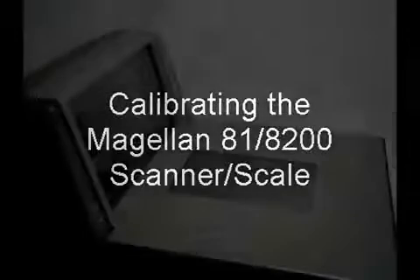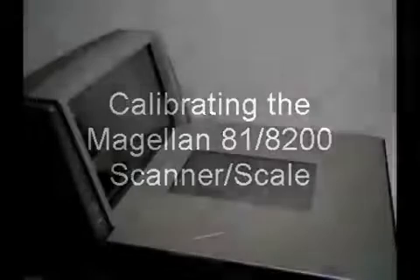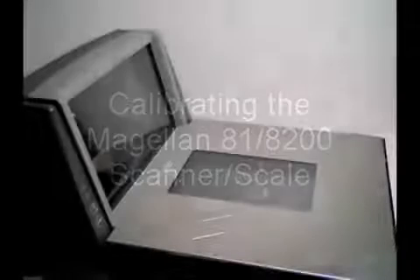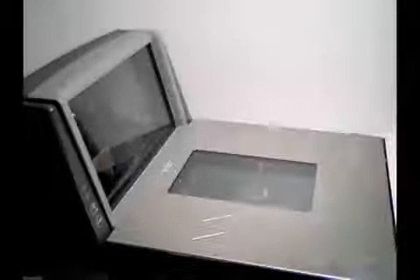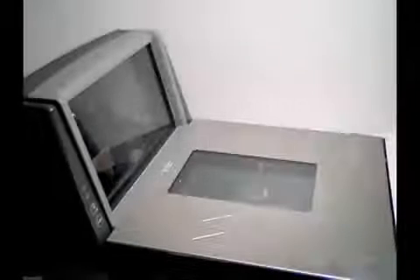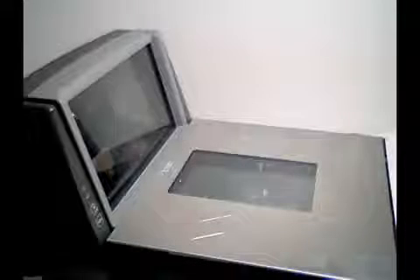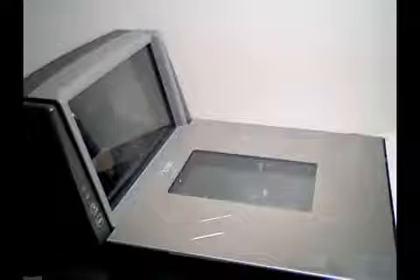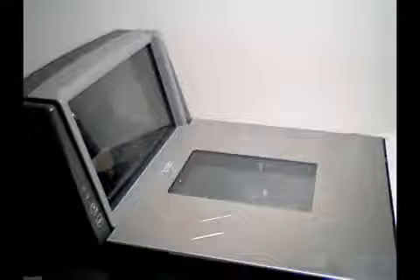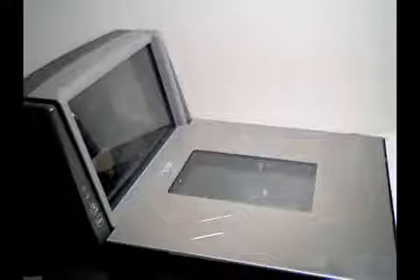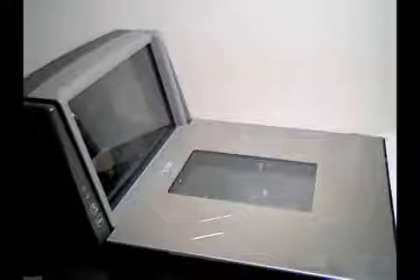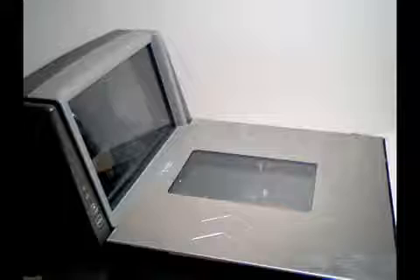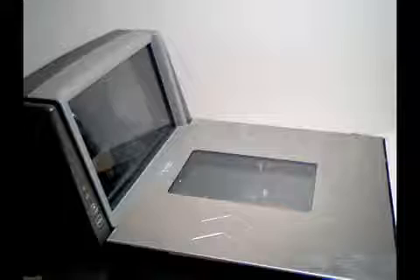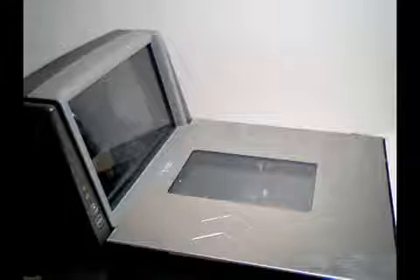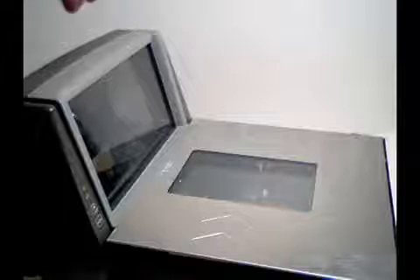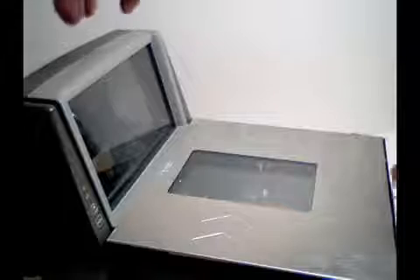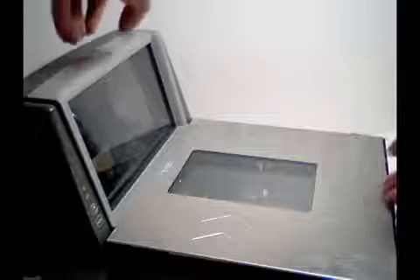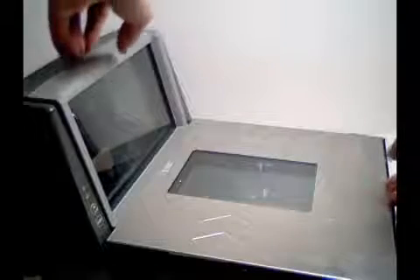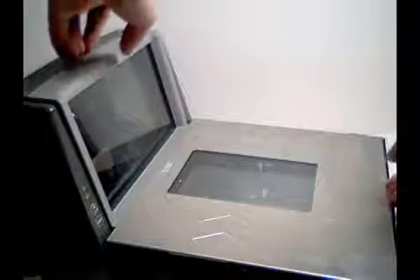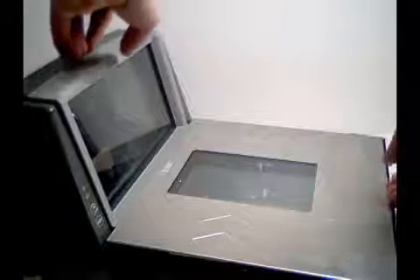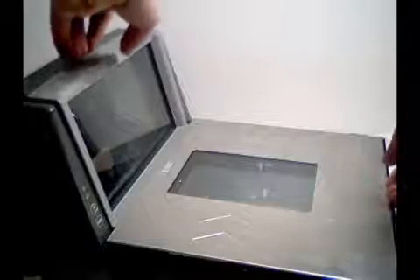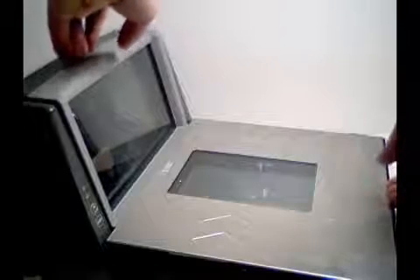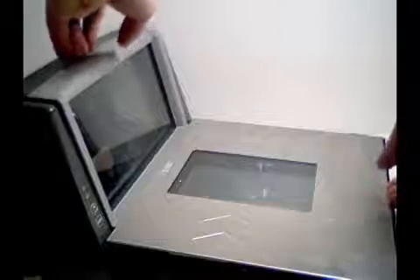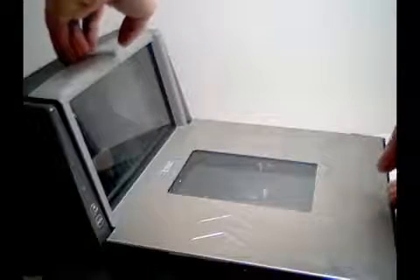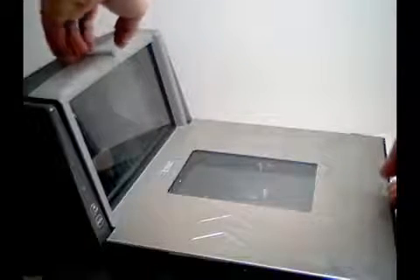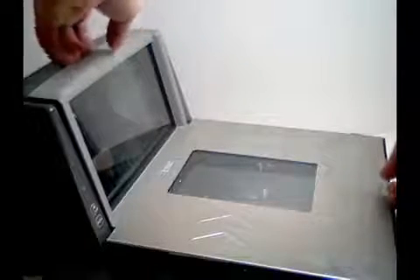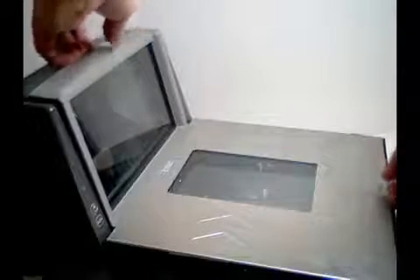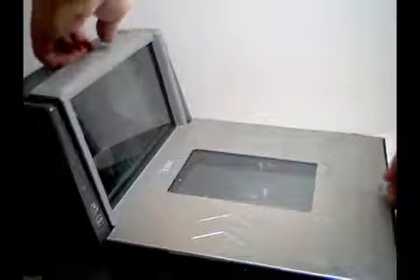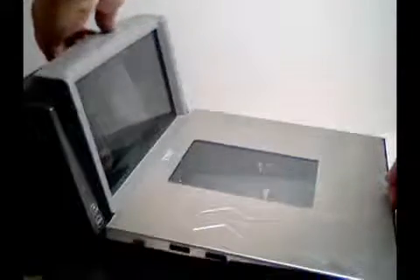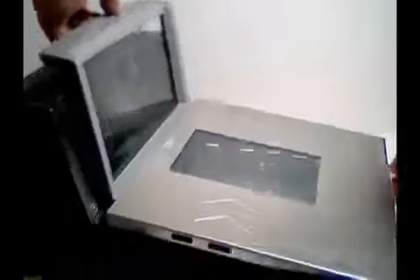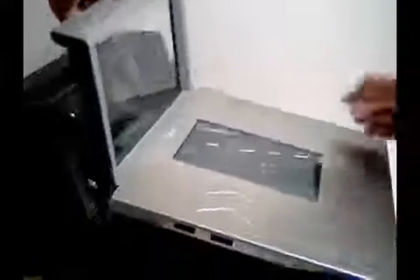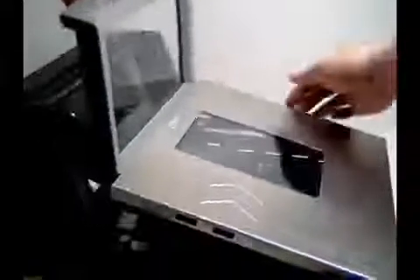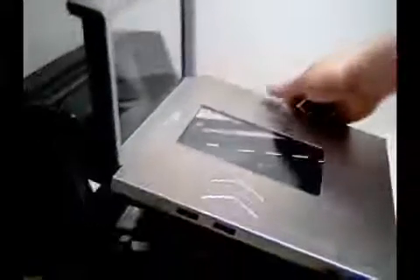To calibrate the Magellan 818200 scanner scale, first we need to remove the platter from the scale.